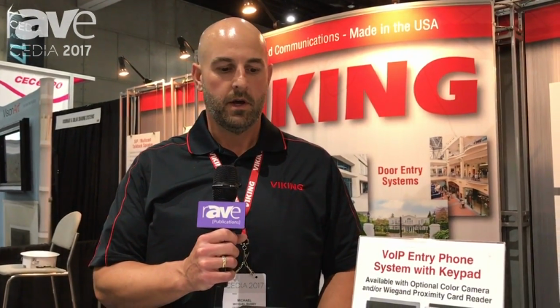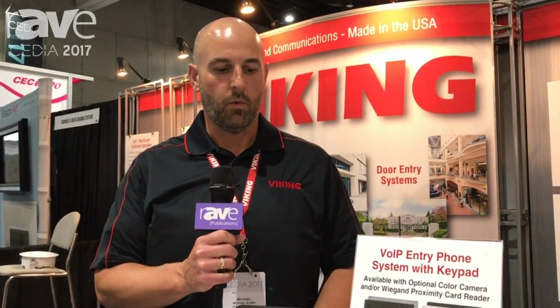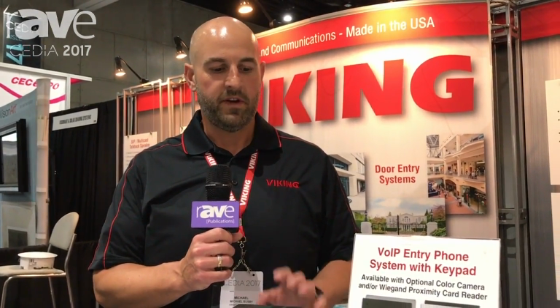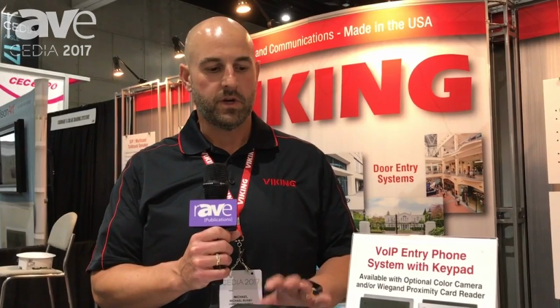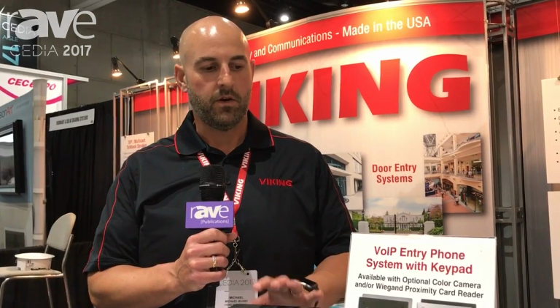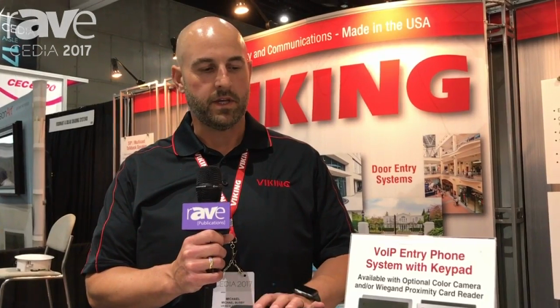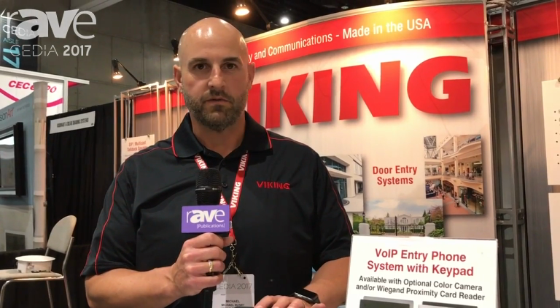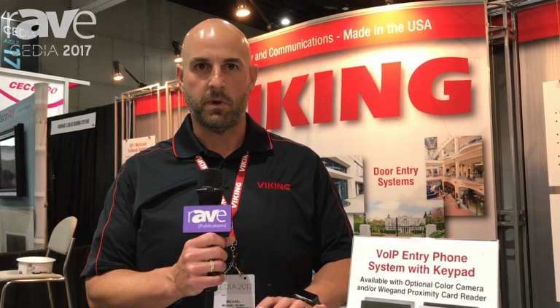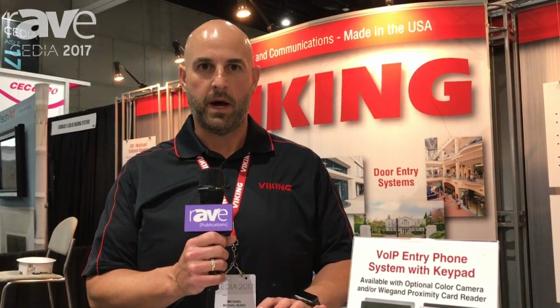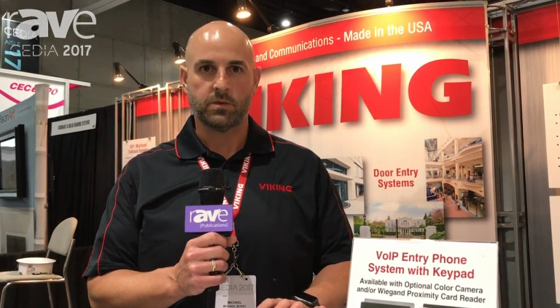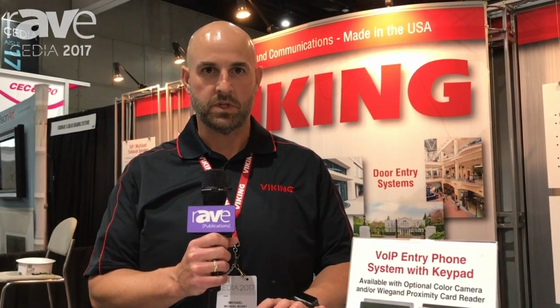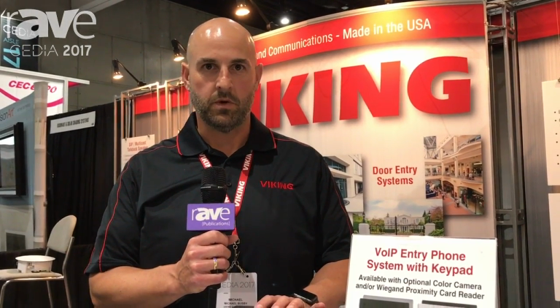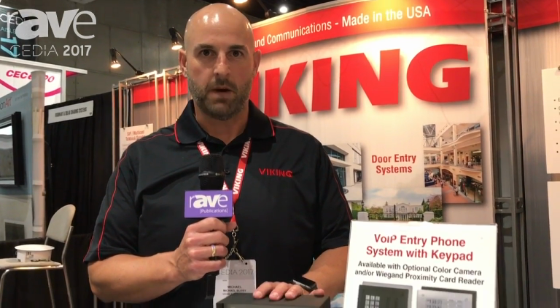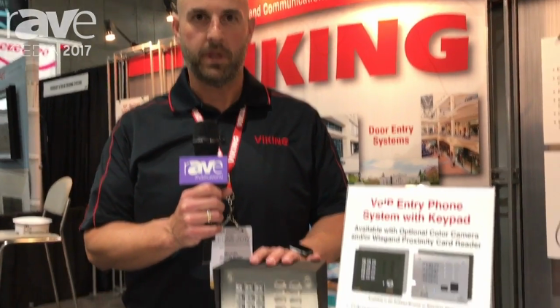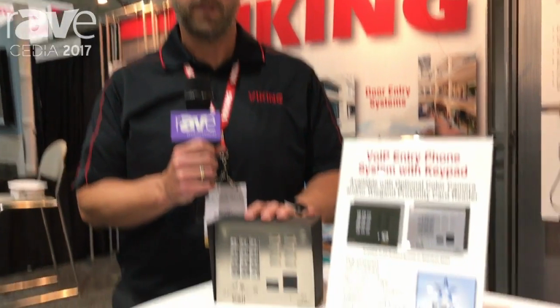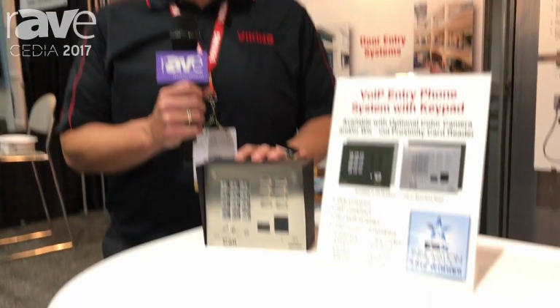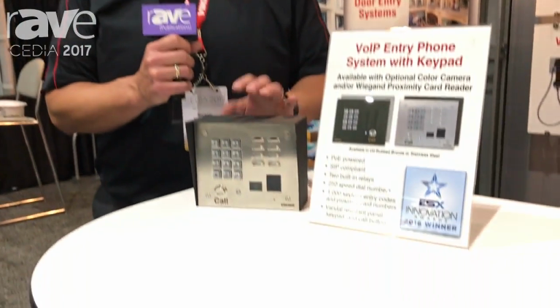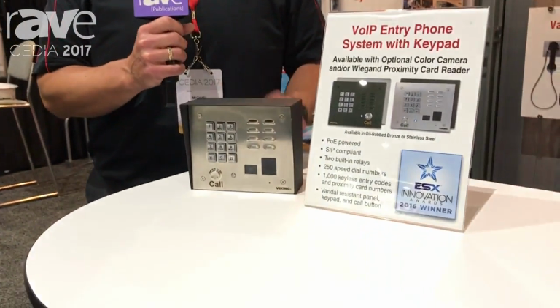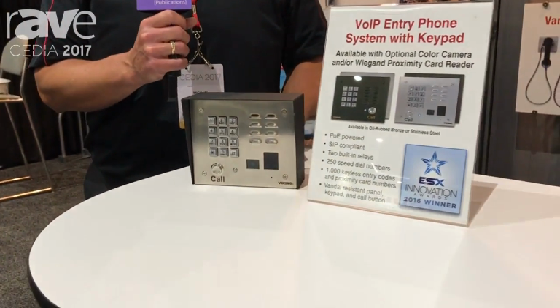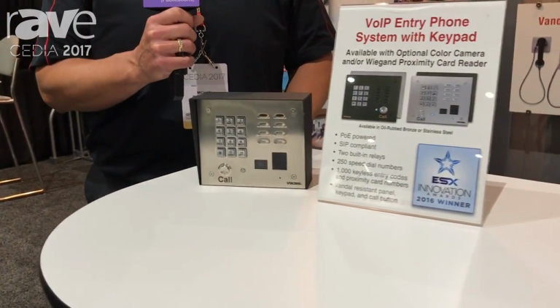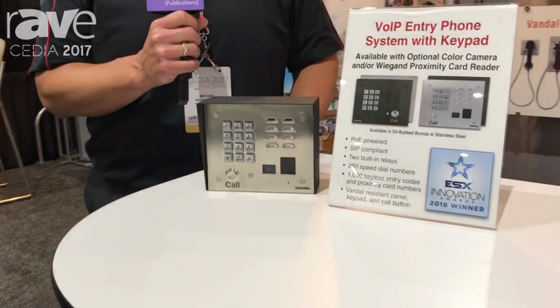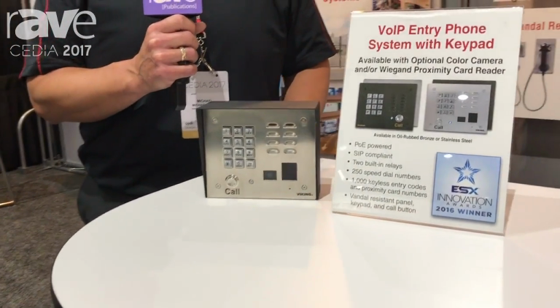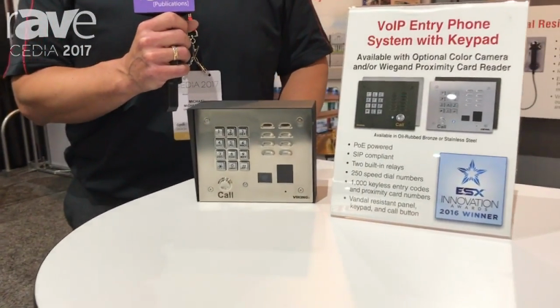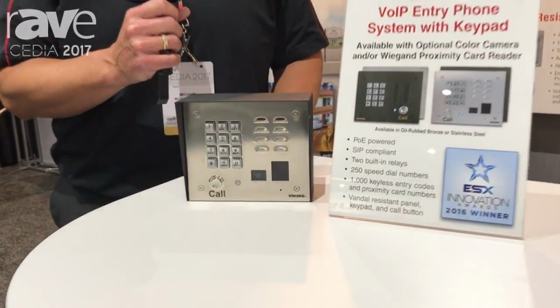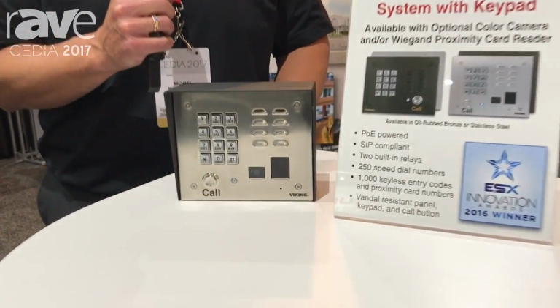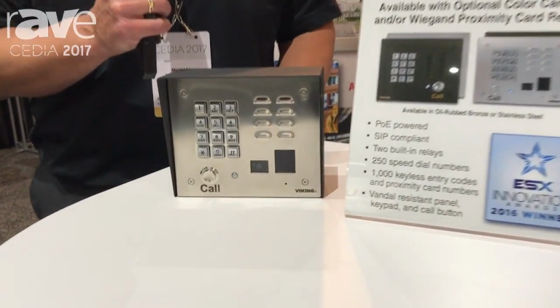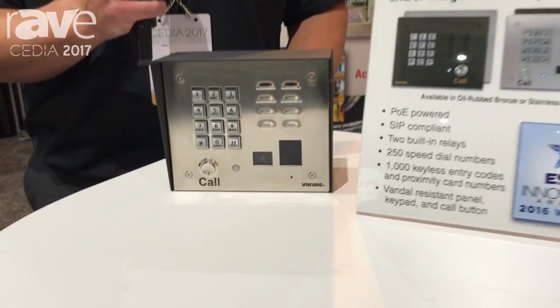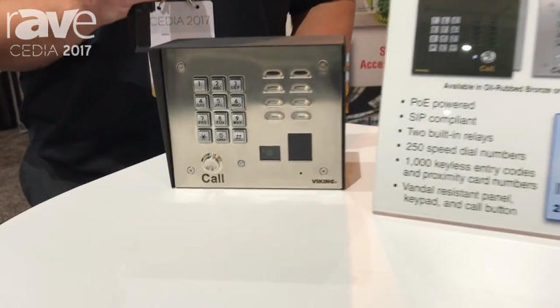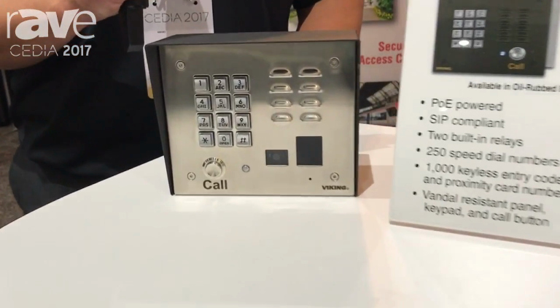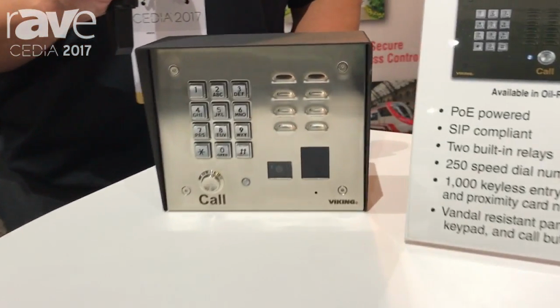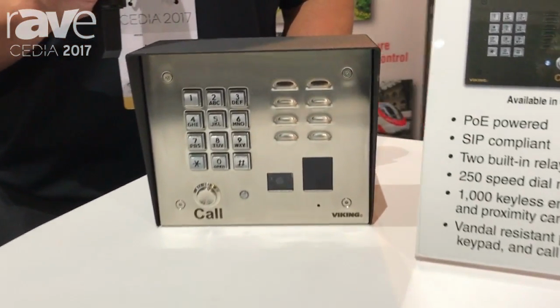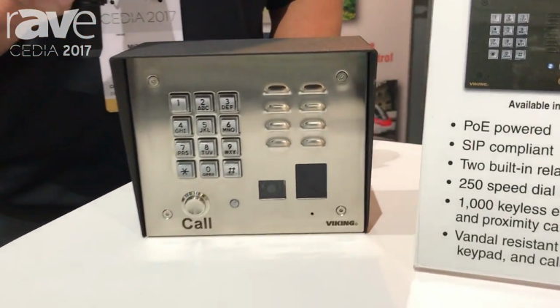We feature it here in the surface mount box, which is sold separately. And if you'd like more information, please check it out at vikingelectronics.com.